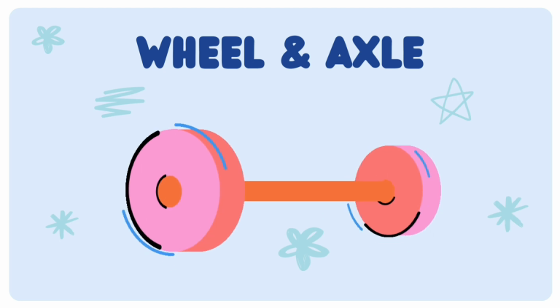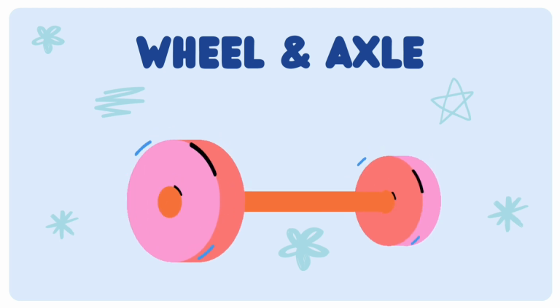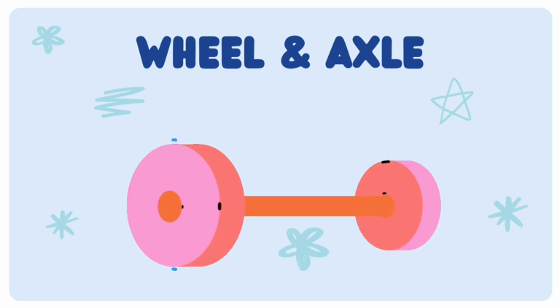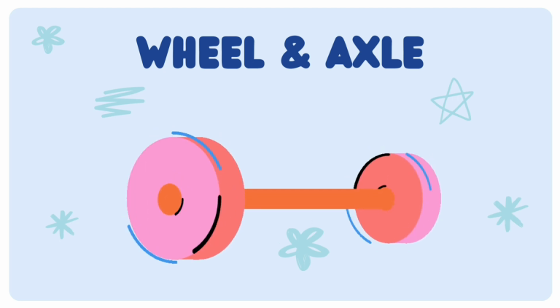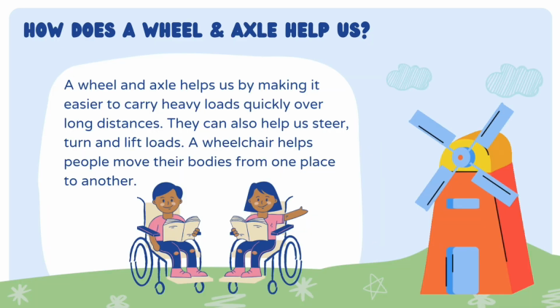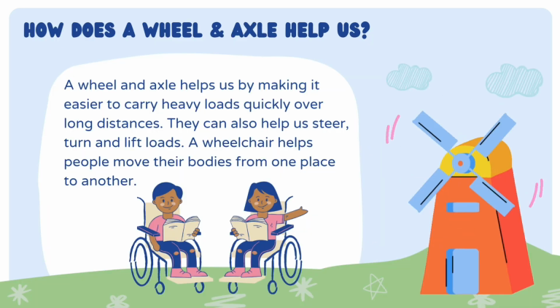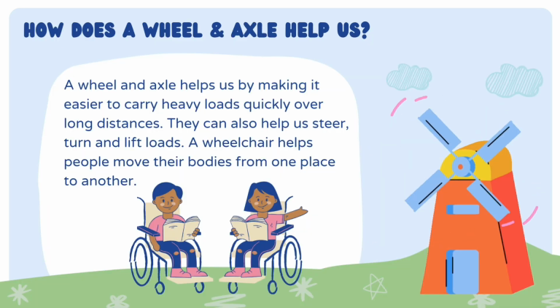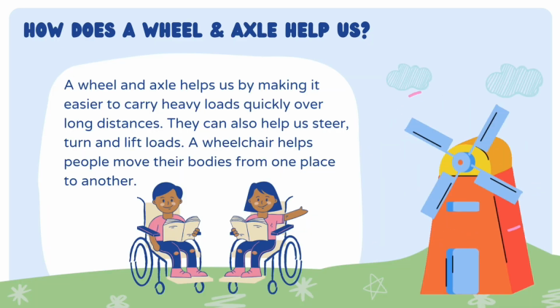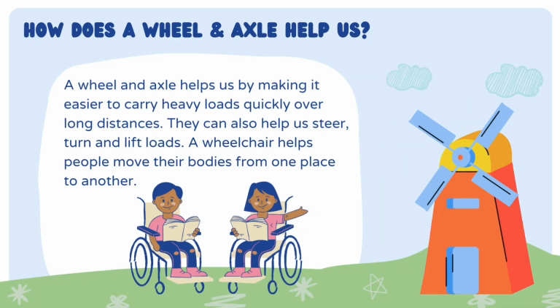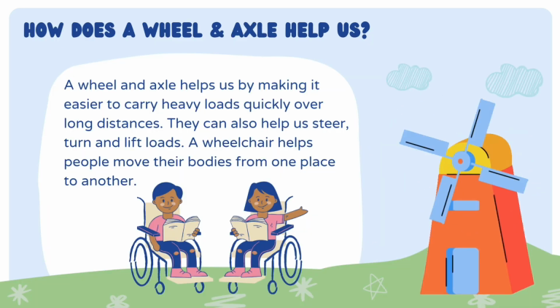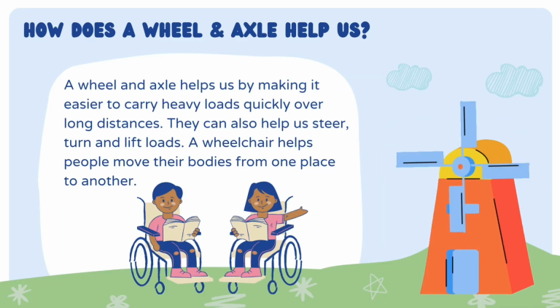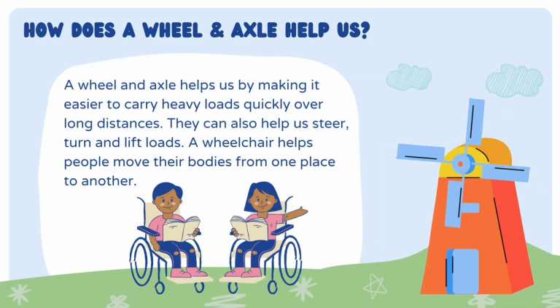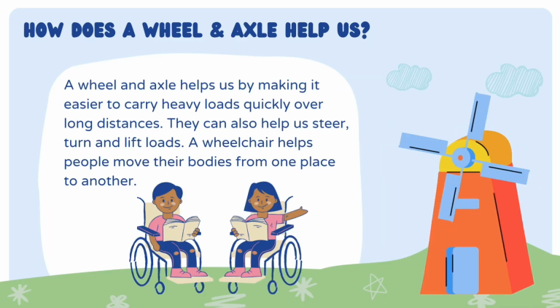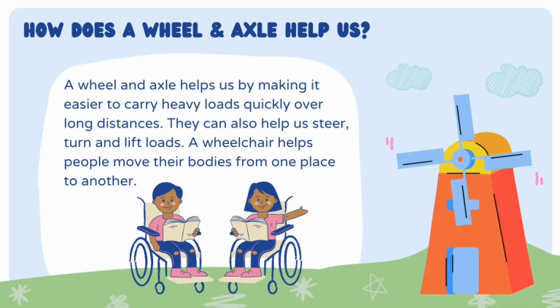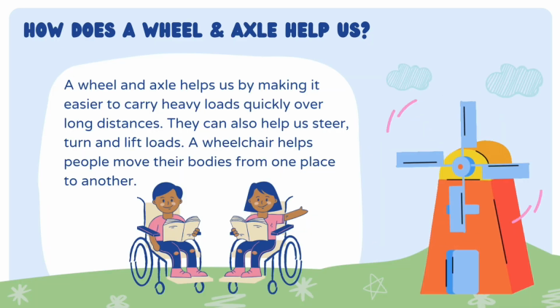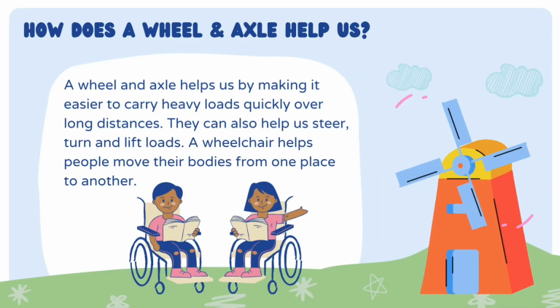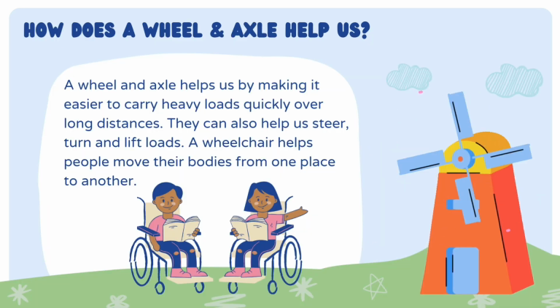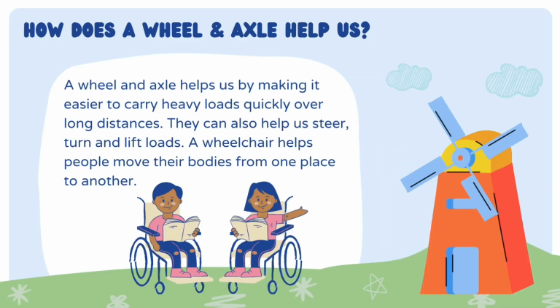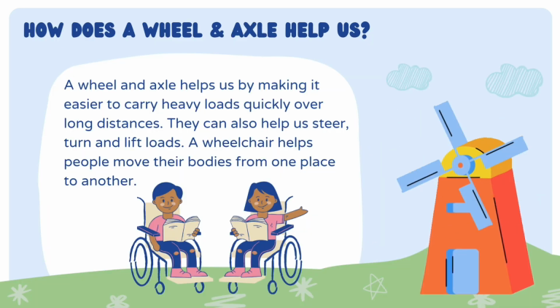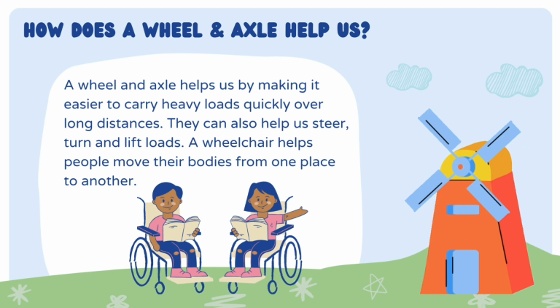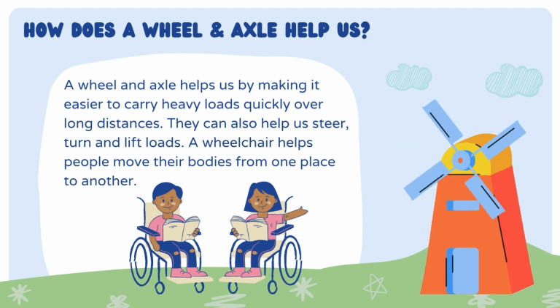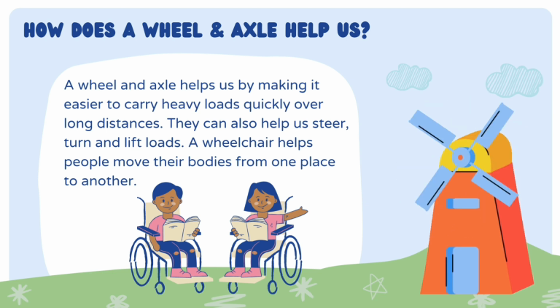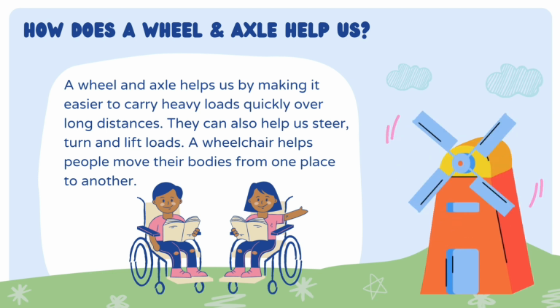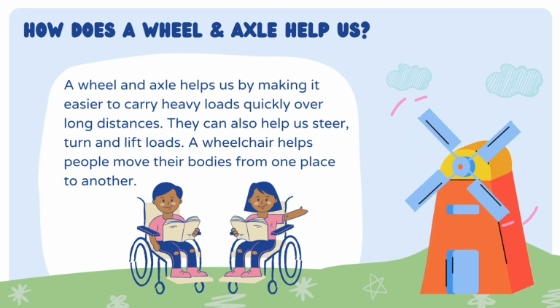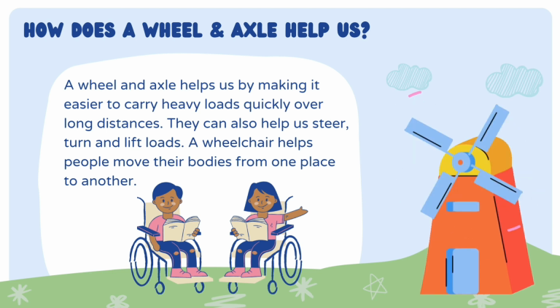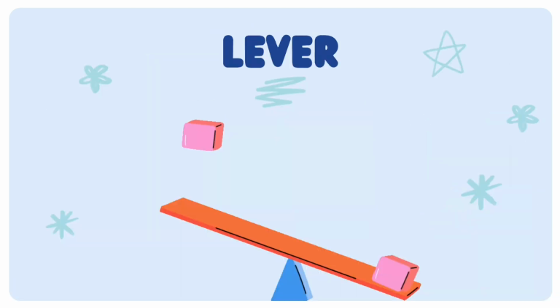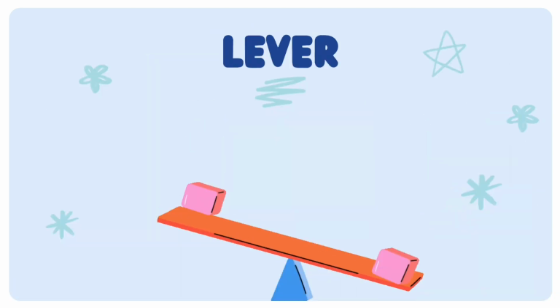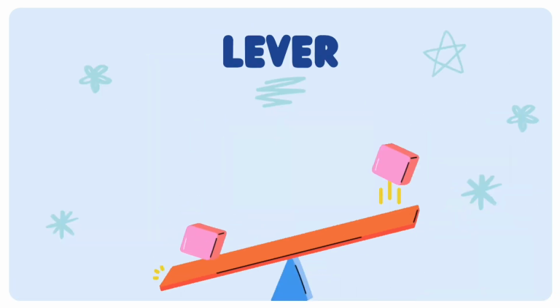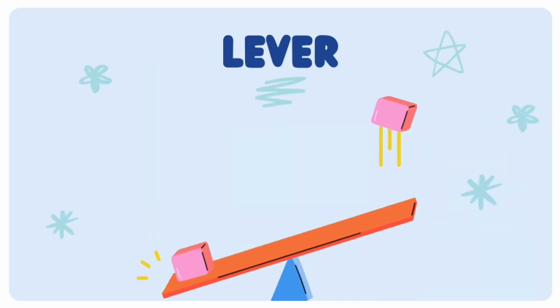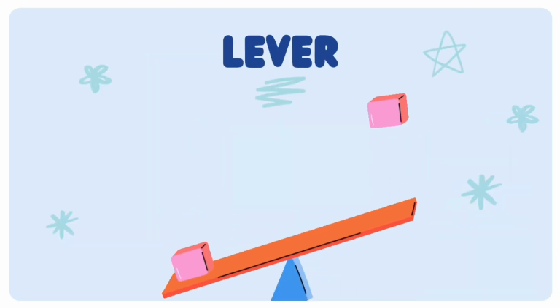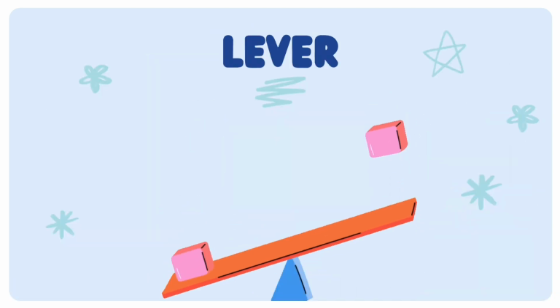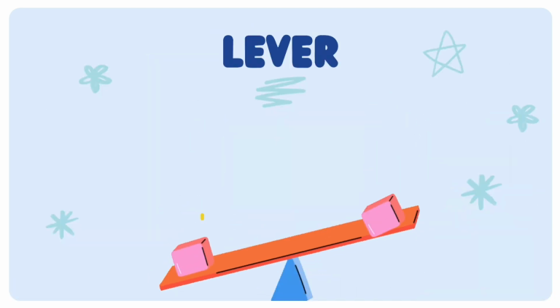Wheel and Axle. Wheel and Axle help us by making it easier to carry heavy loads quickly over long distances. Example: wheelchair.